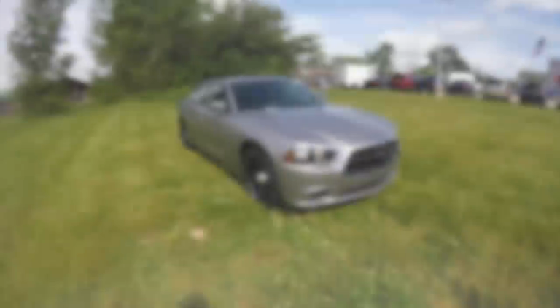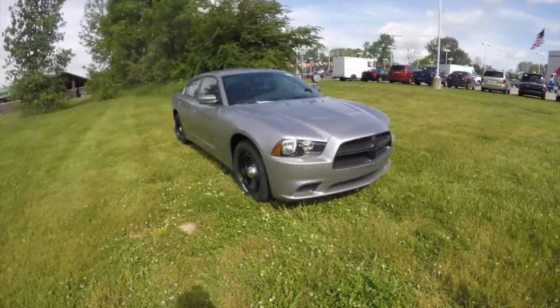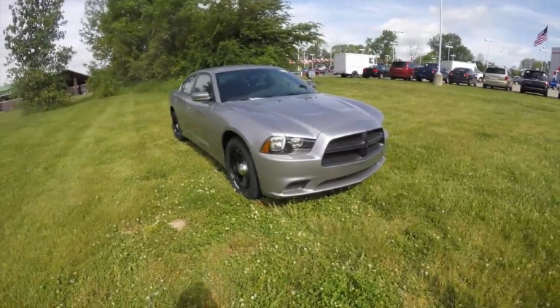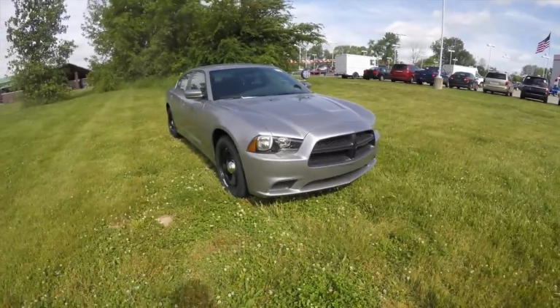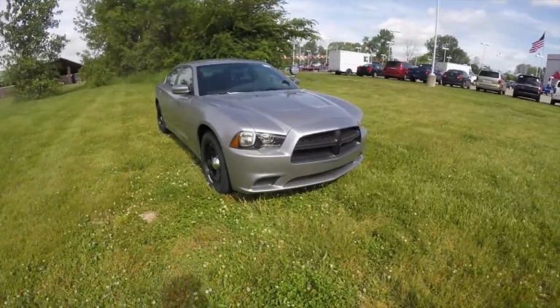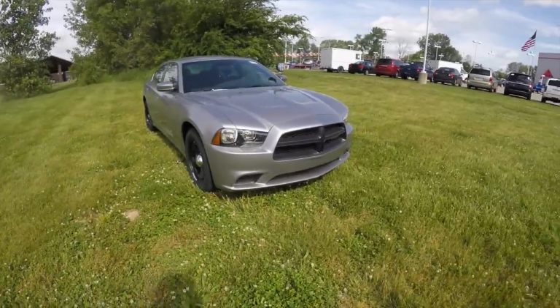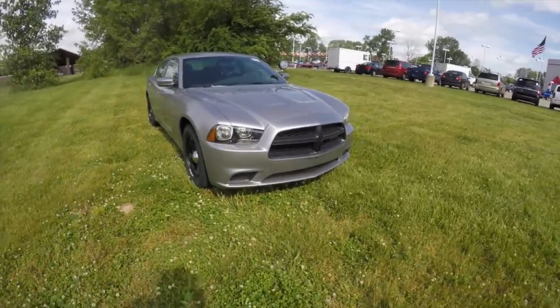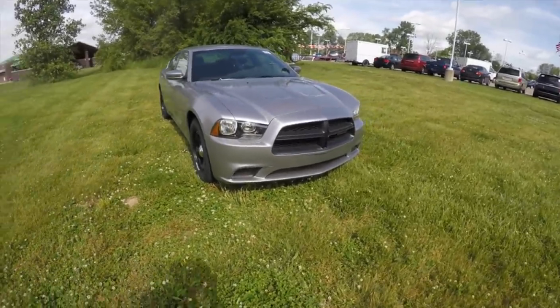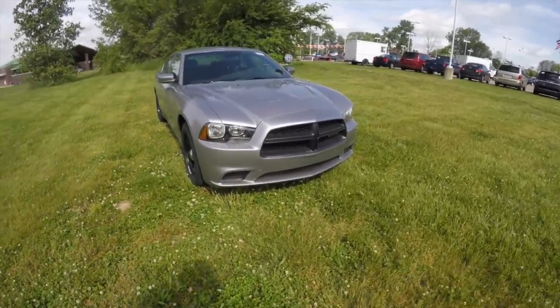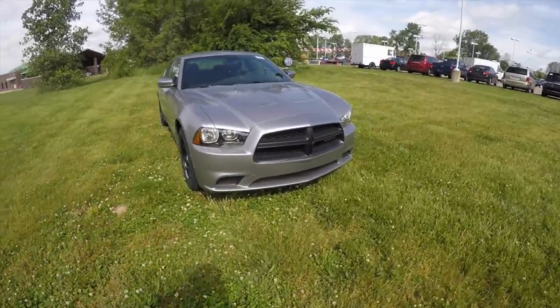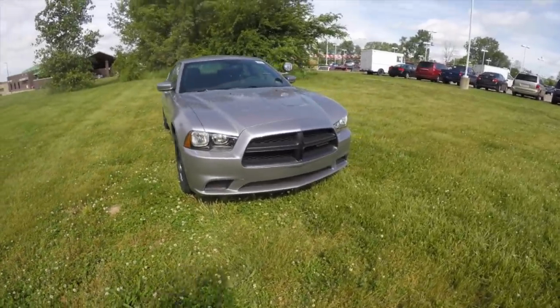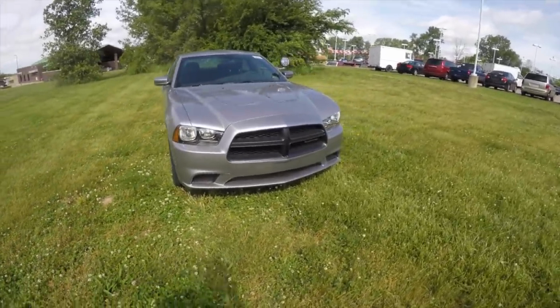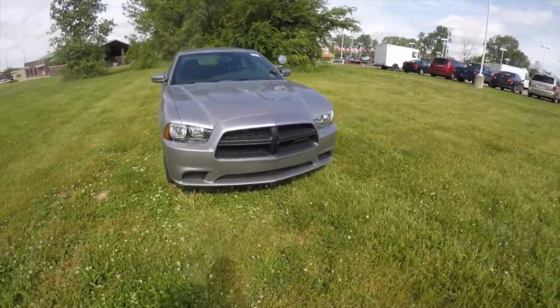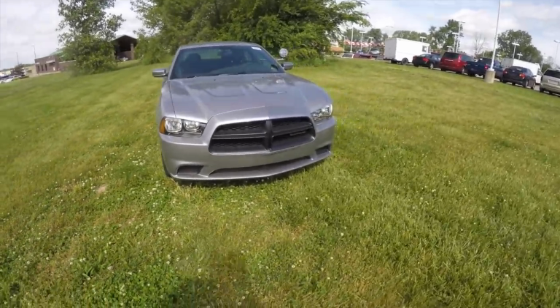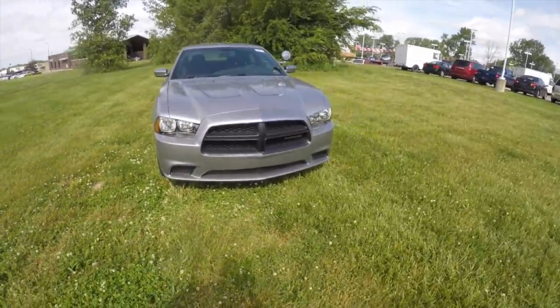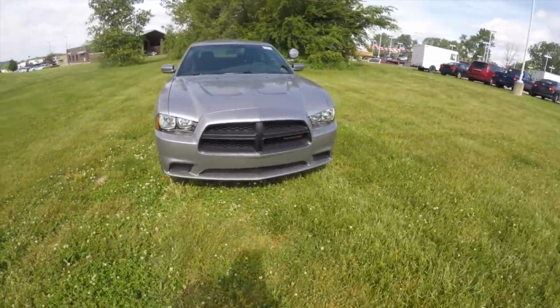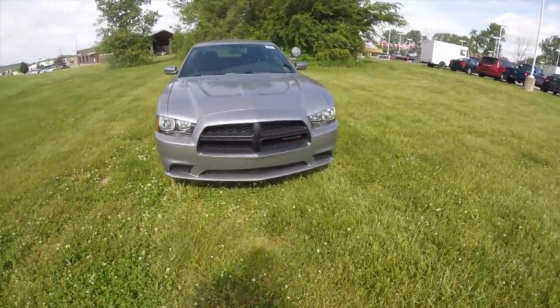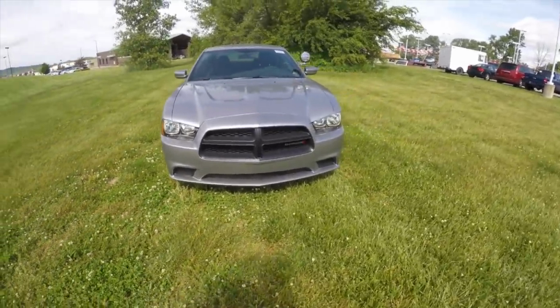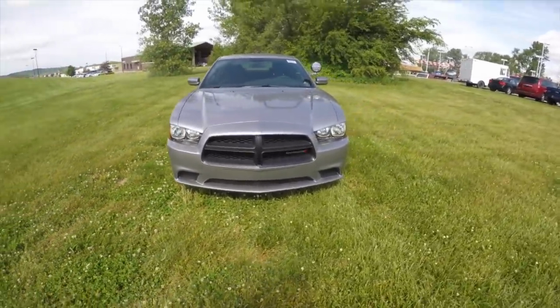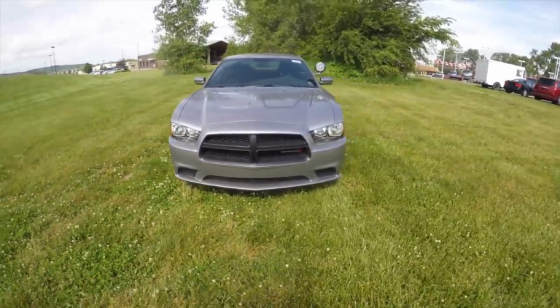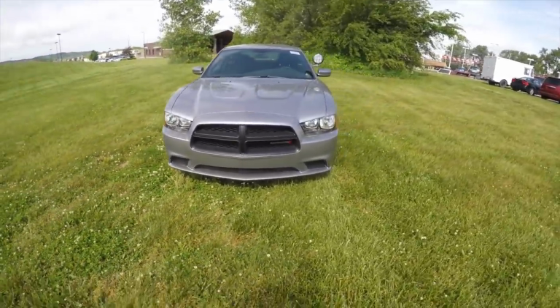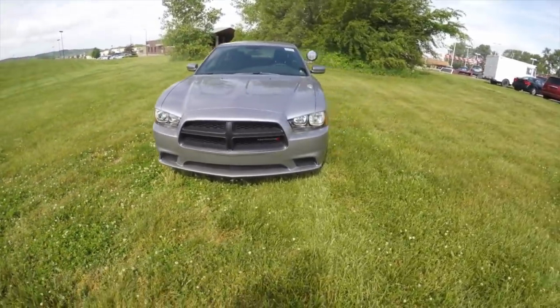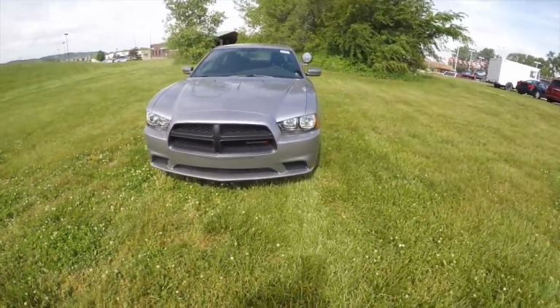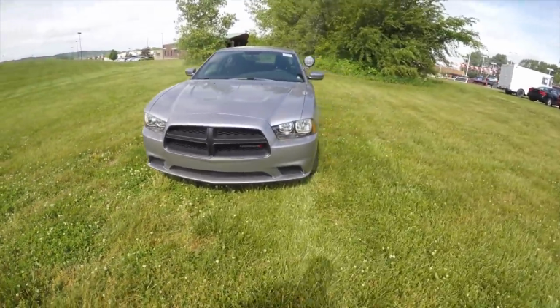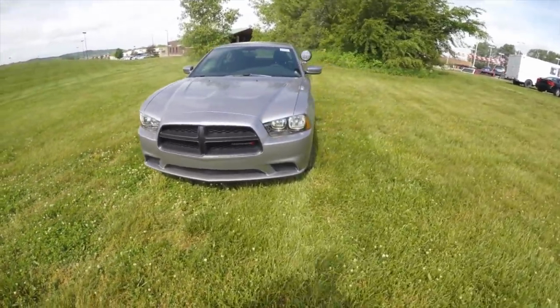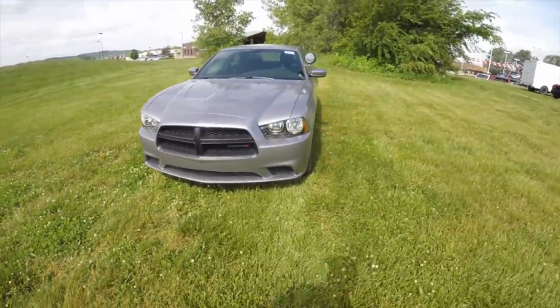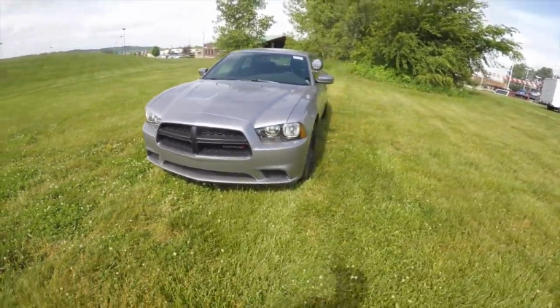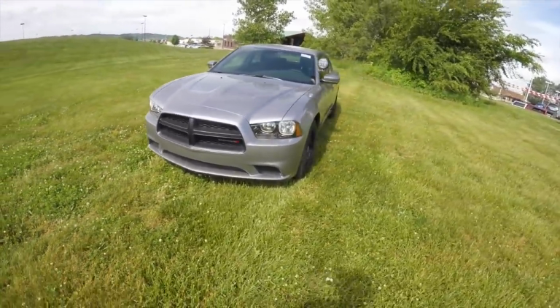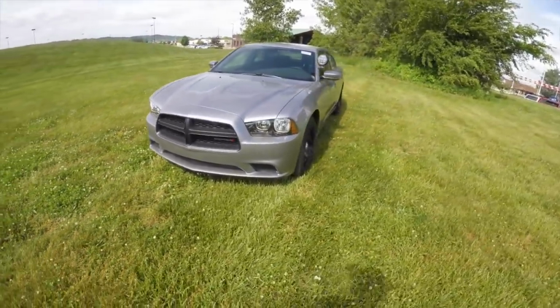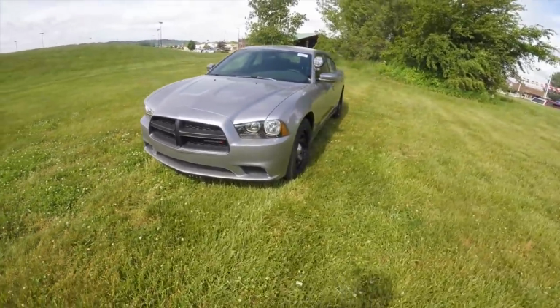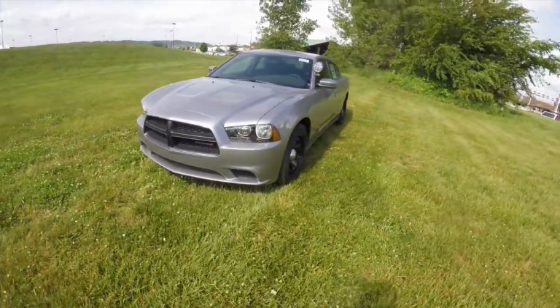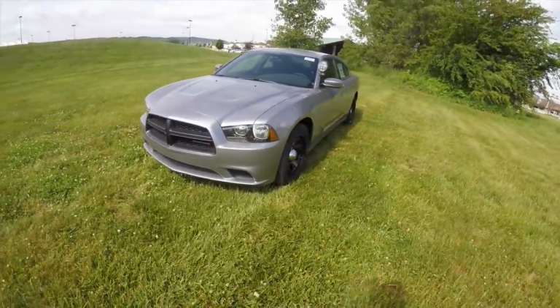Hello everyone. Today we're going to take a quick walk around look at this 2014 Dodge Charger Pursuit.